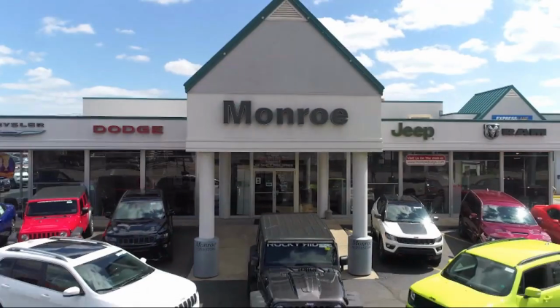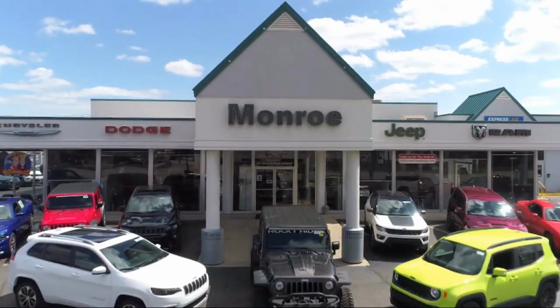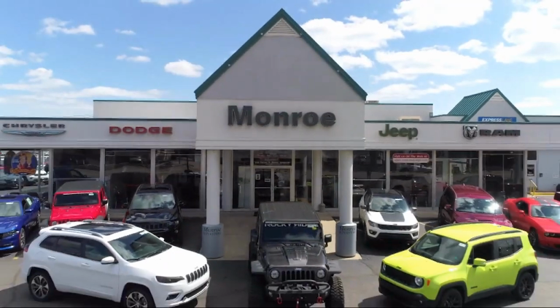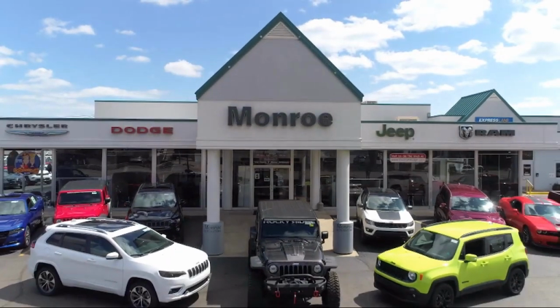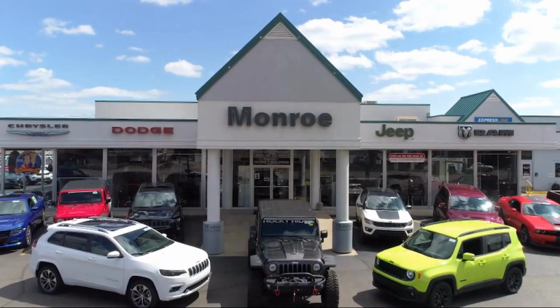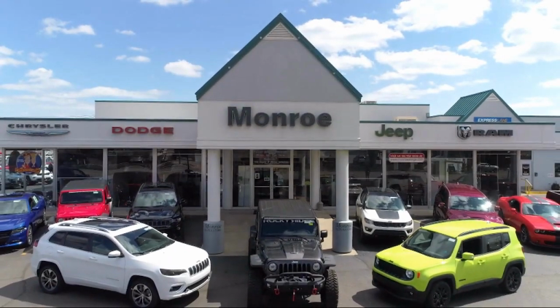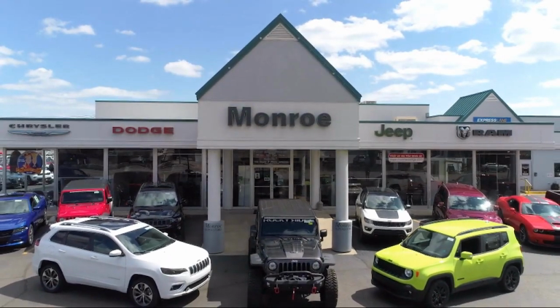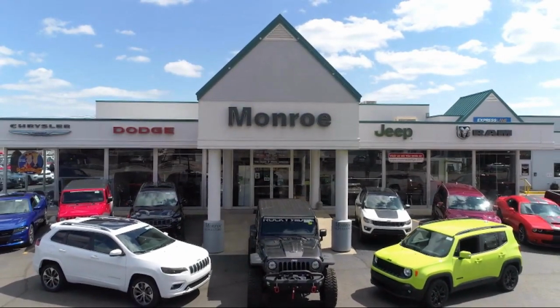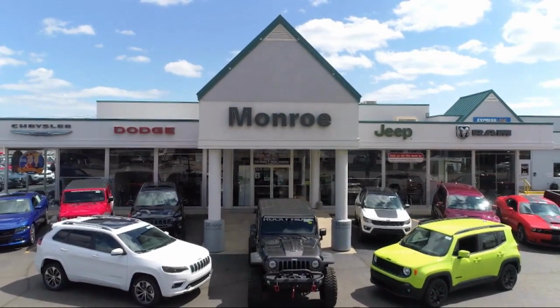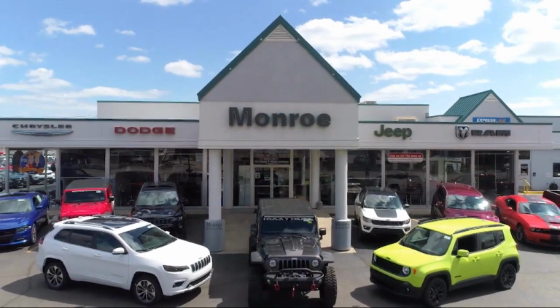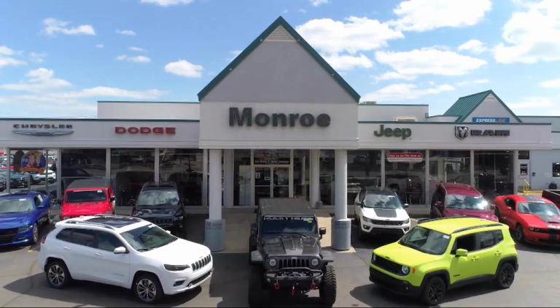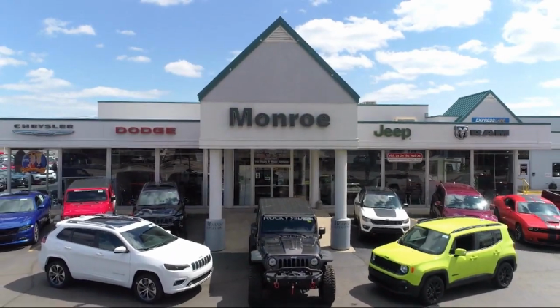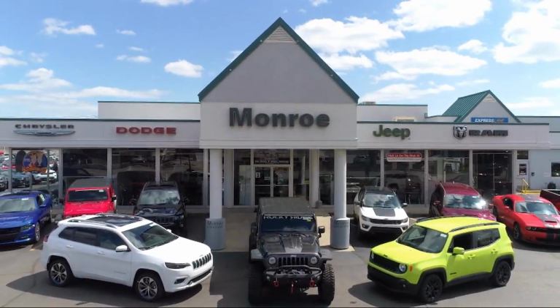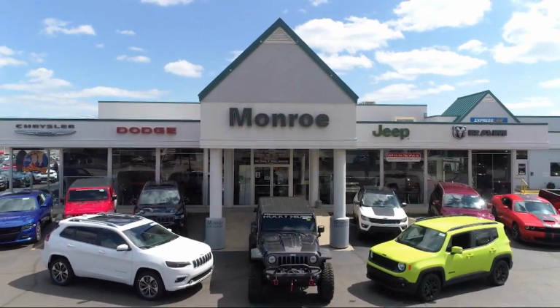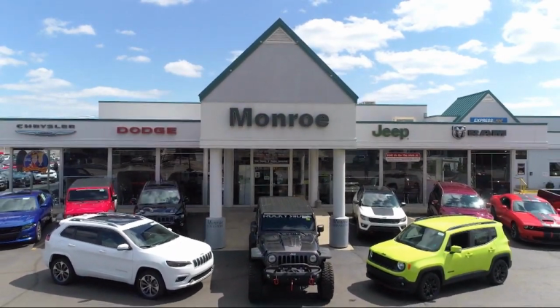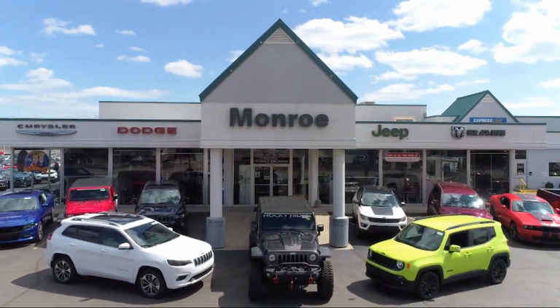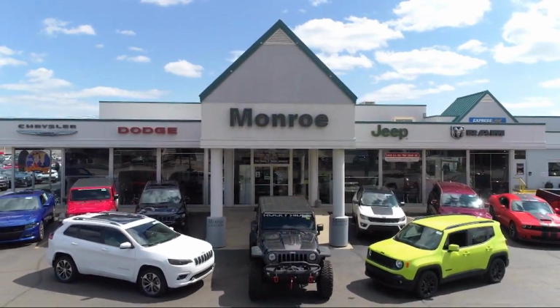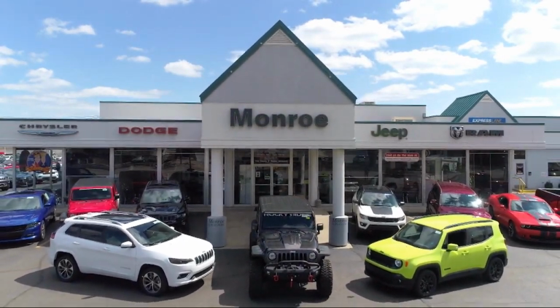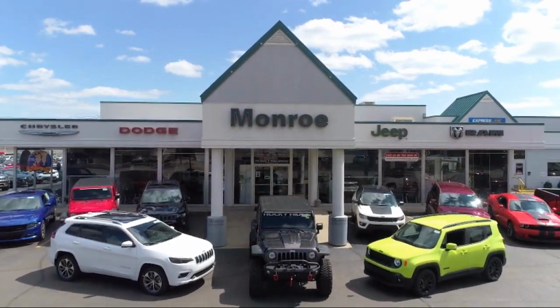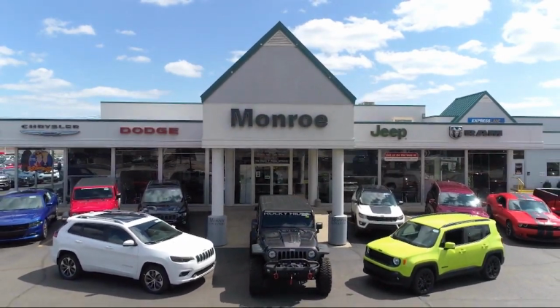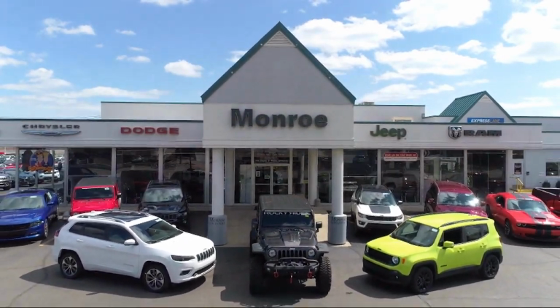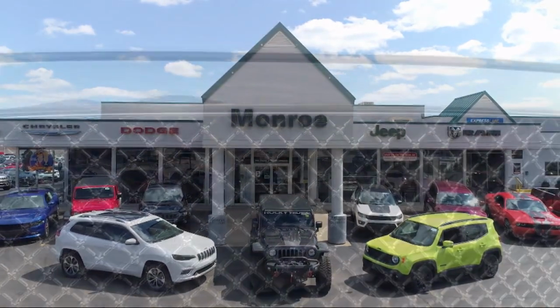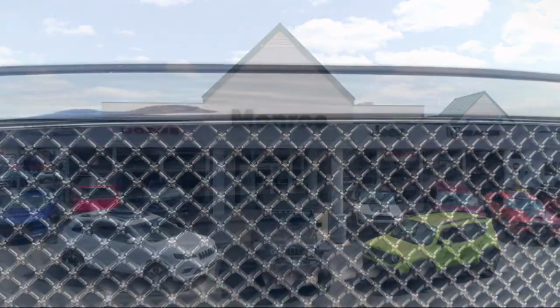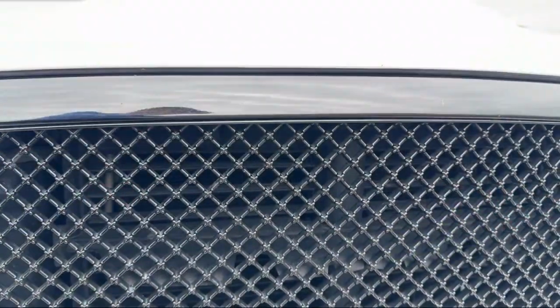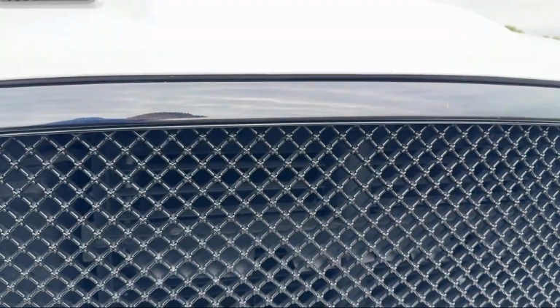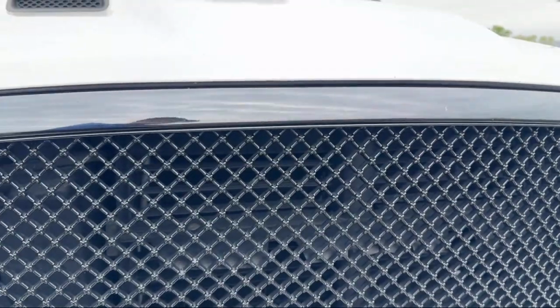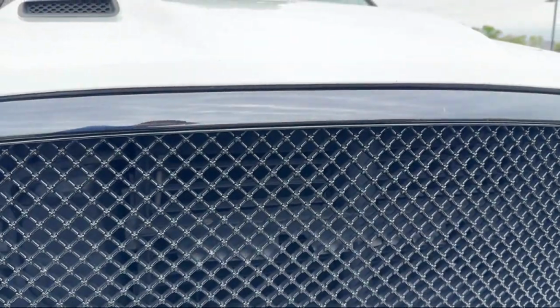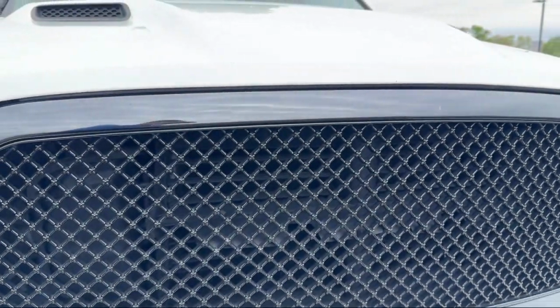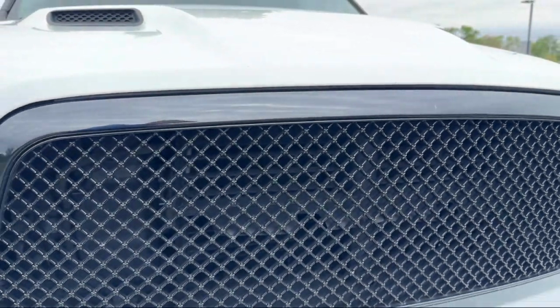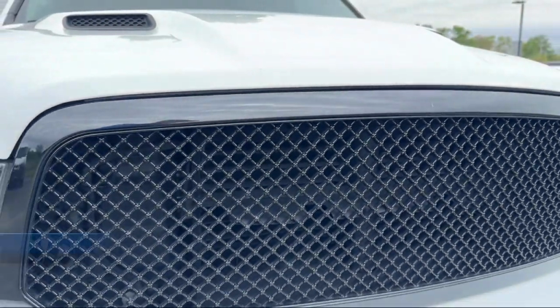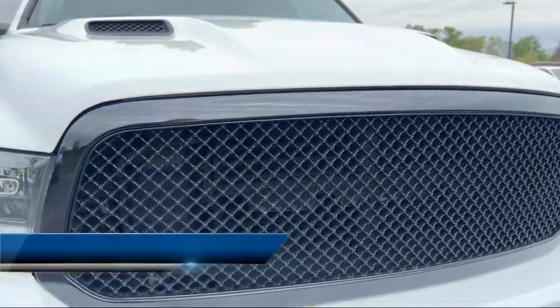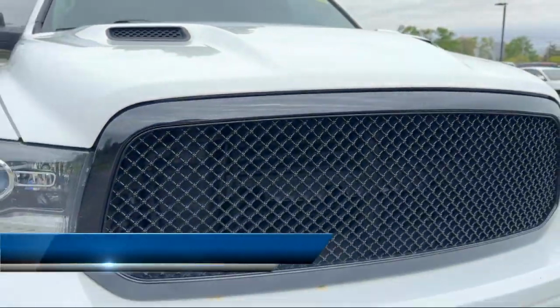Welcome to Monroe Dodge Chrysler Jeep Ram Superstore. Here's a look at one of our great vehicles for sale.